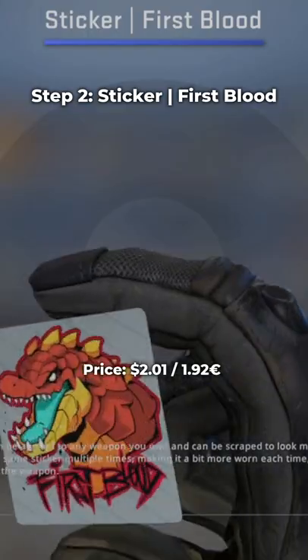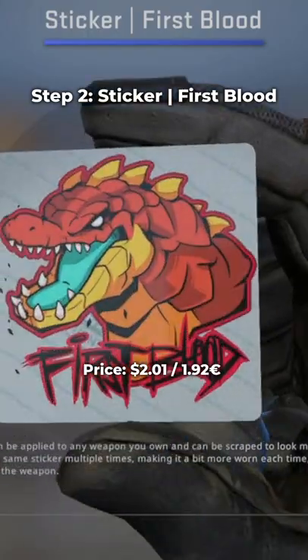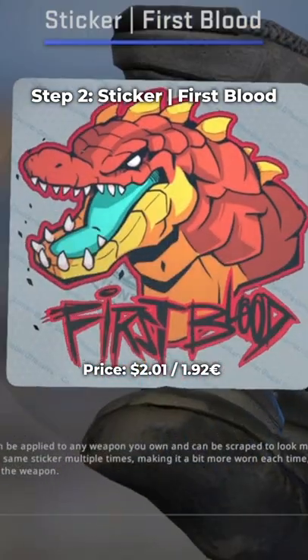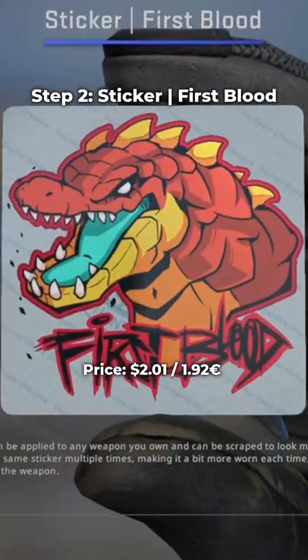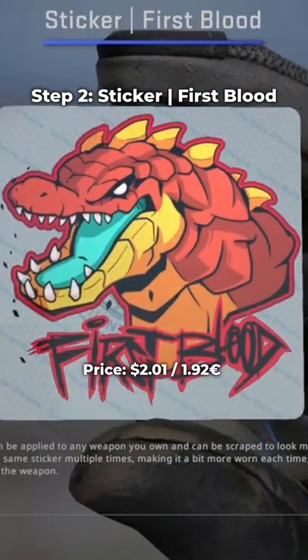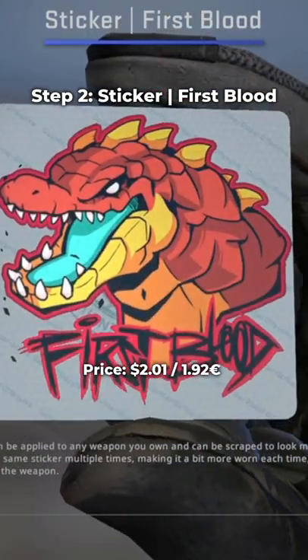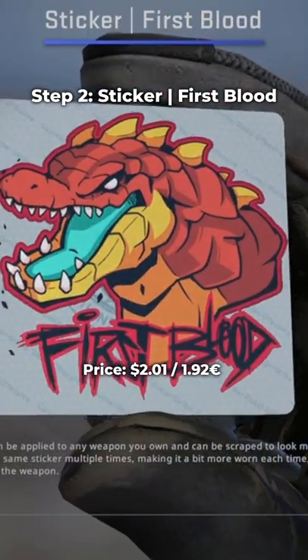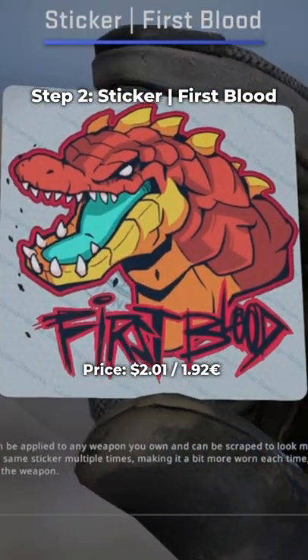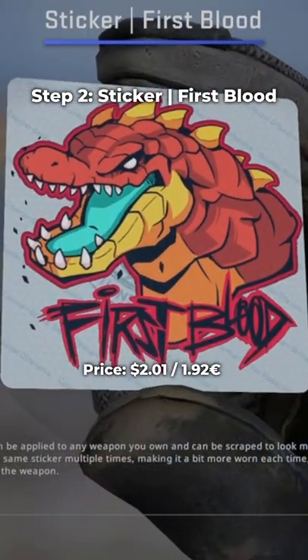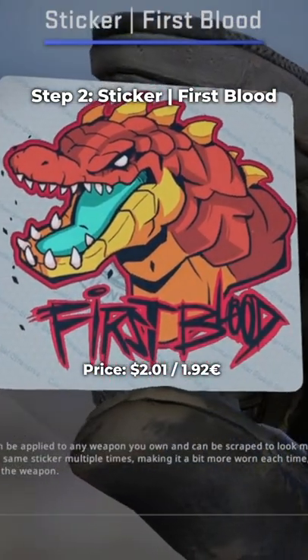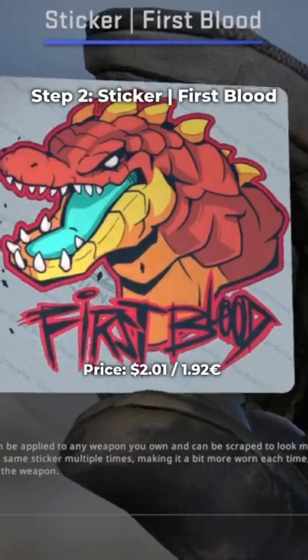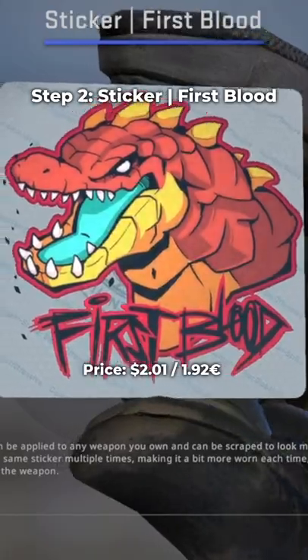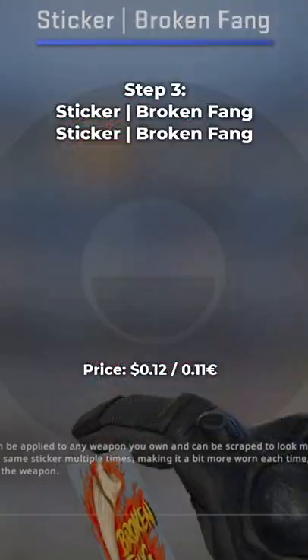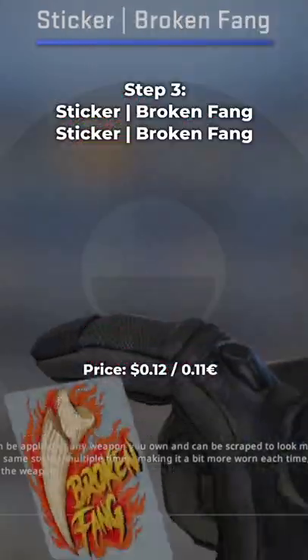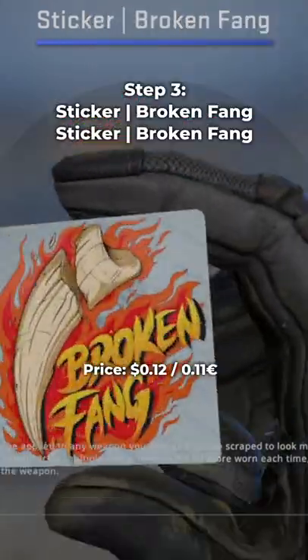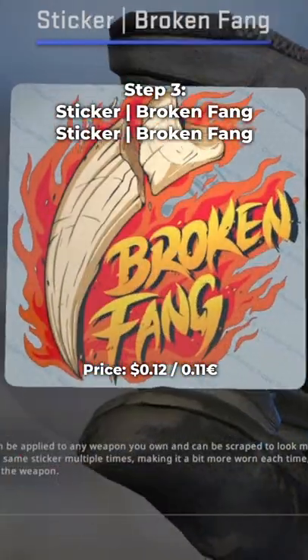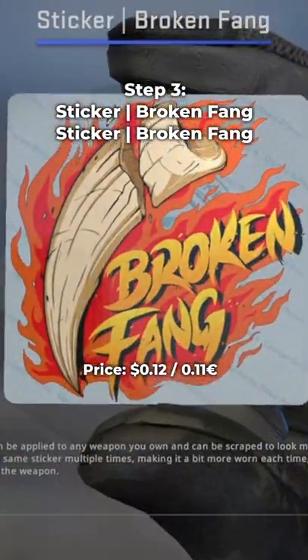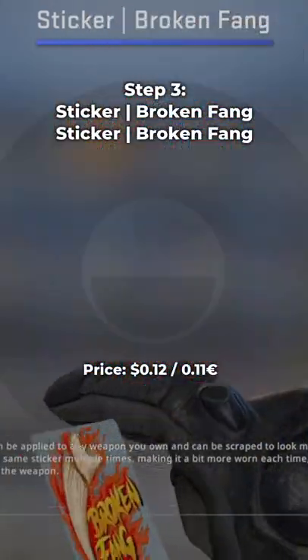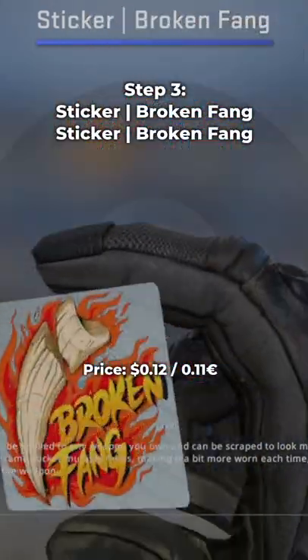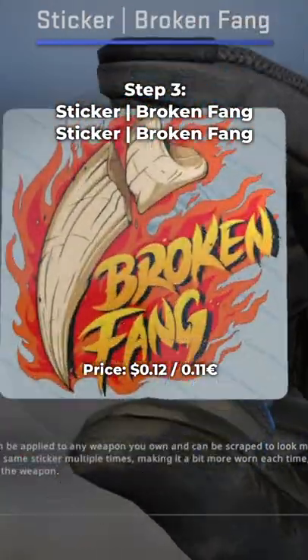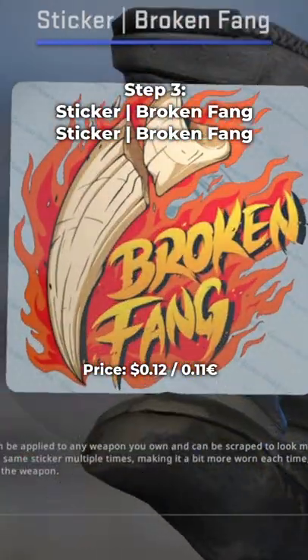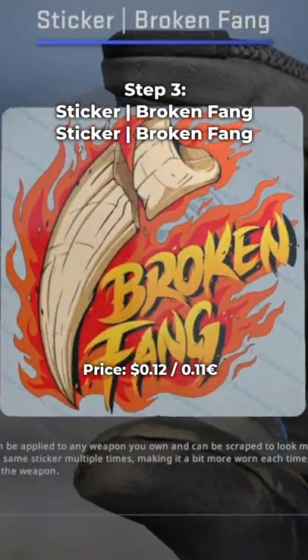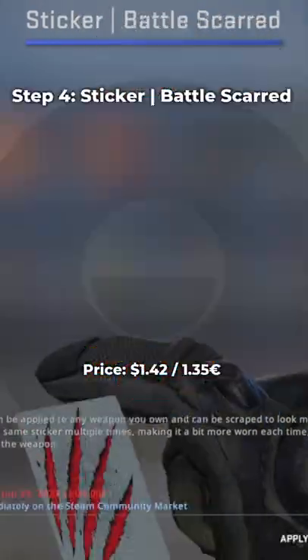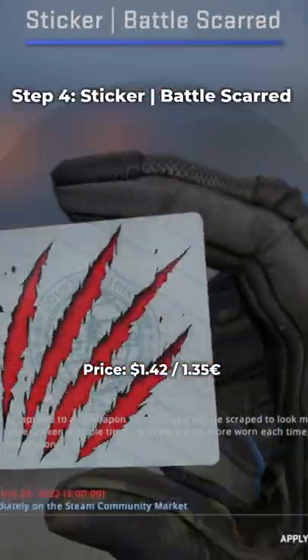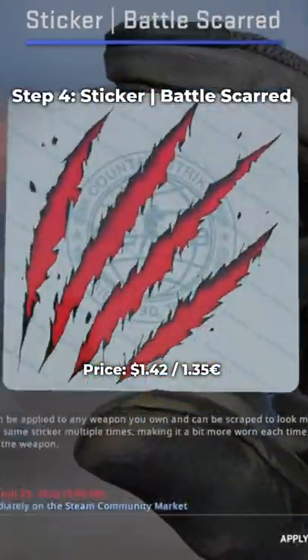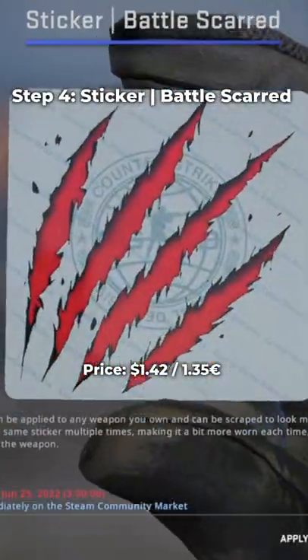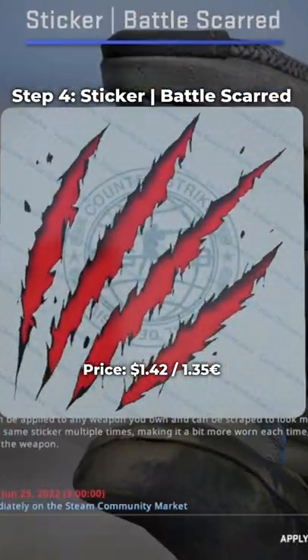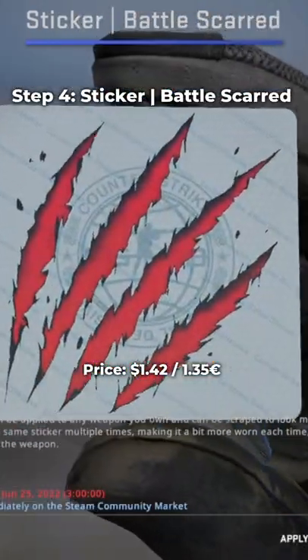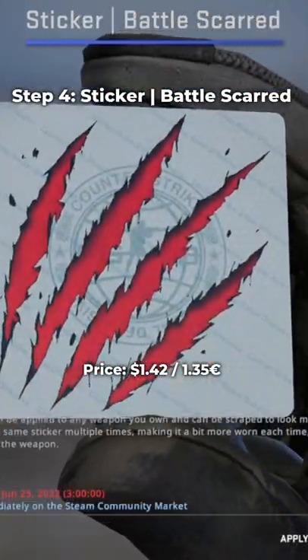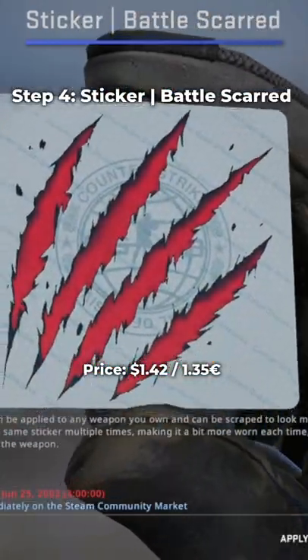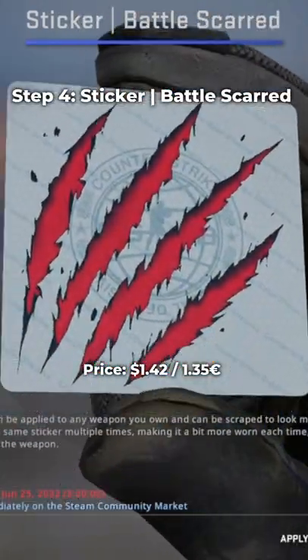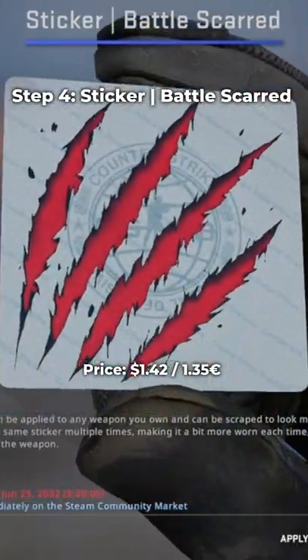Step 2, get yourself a First Blood normal sticker. Step 3, 2 Broken Fang normal stickers. Step 4, 1 Battle Scarred normal sticker.